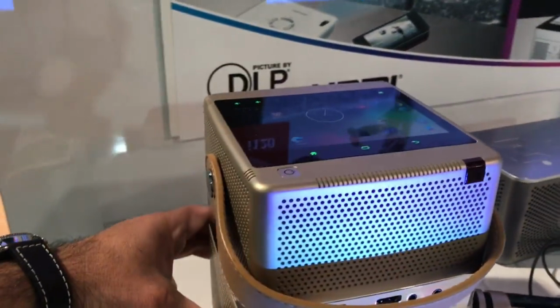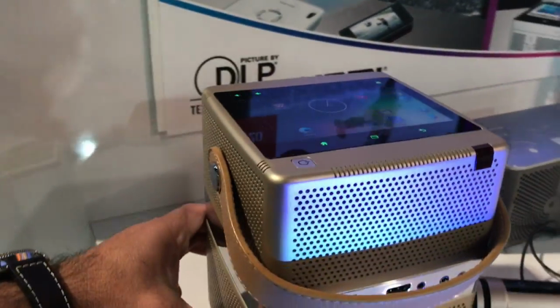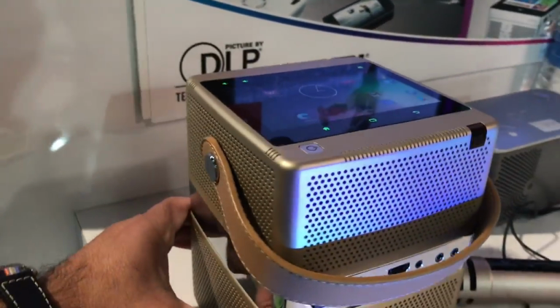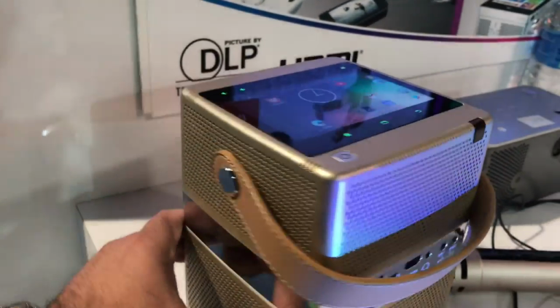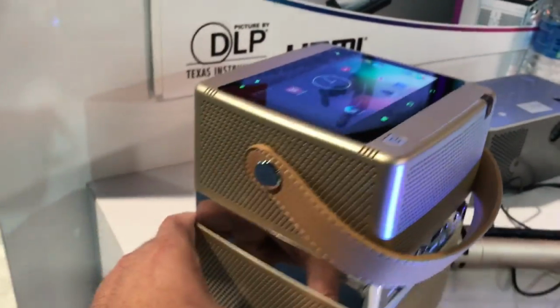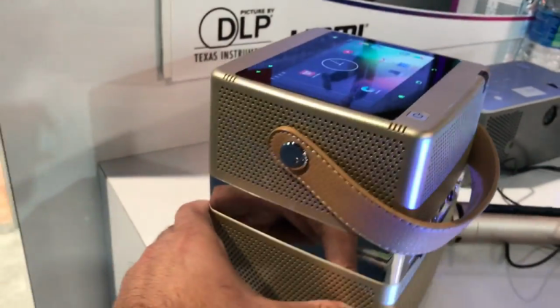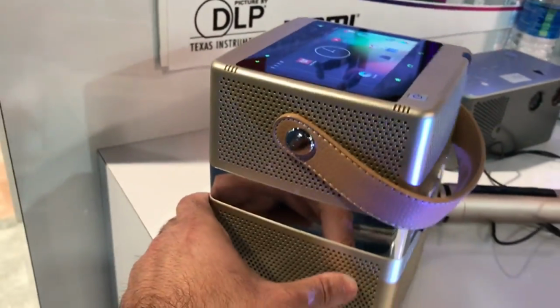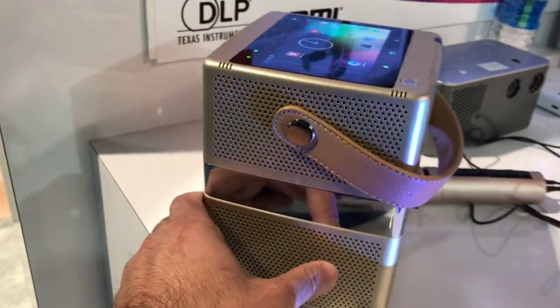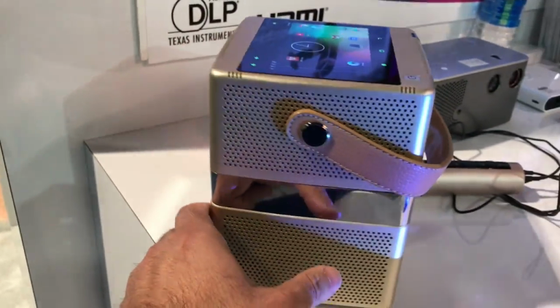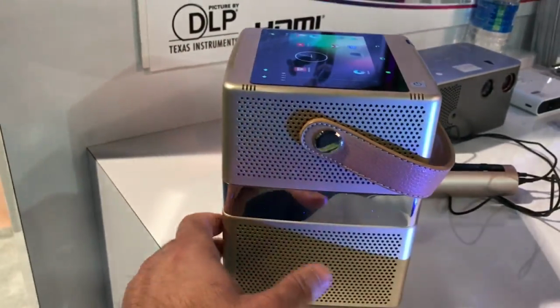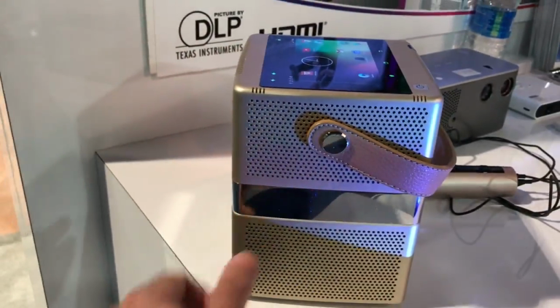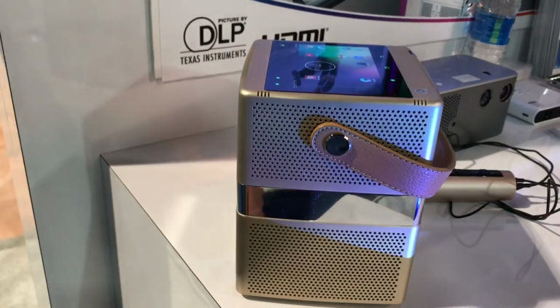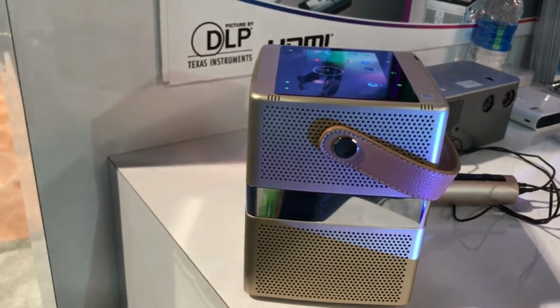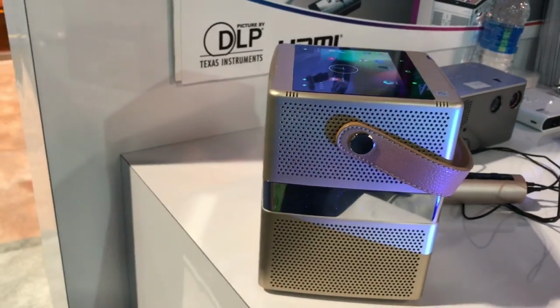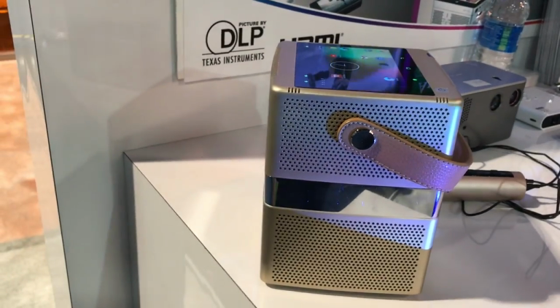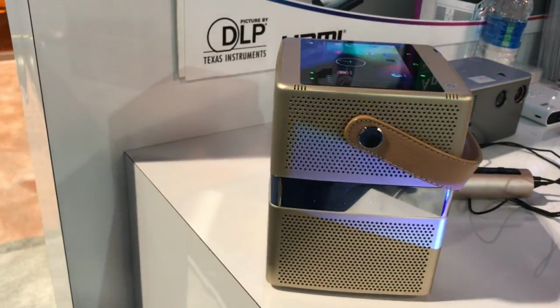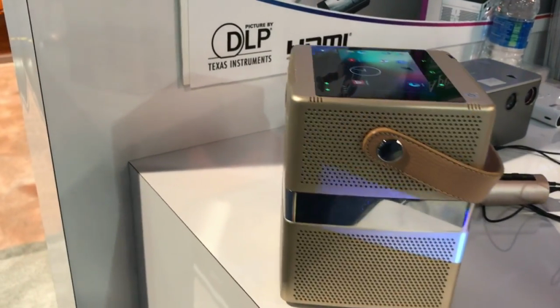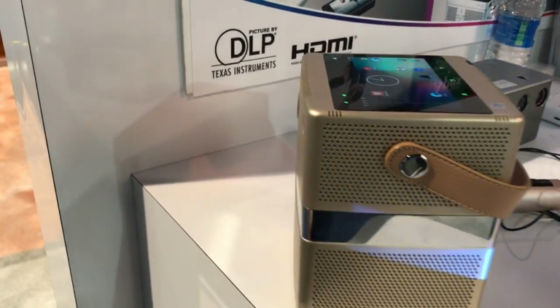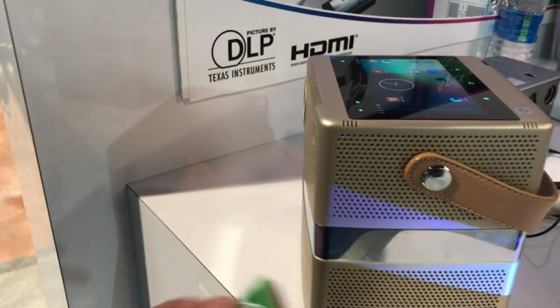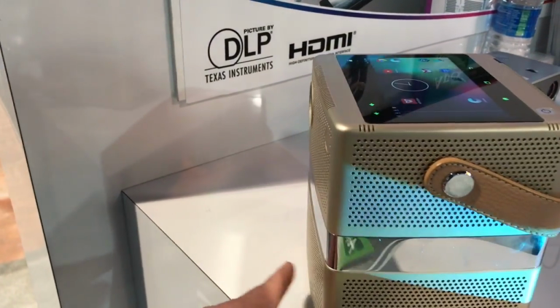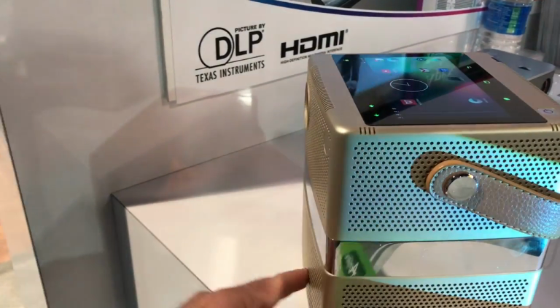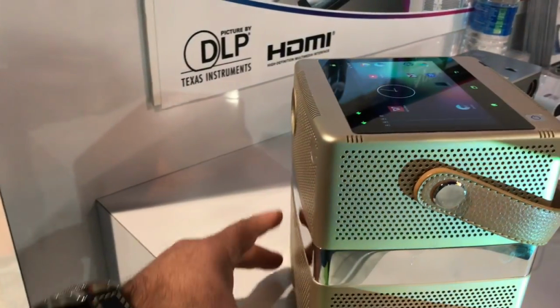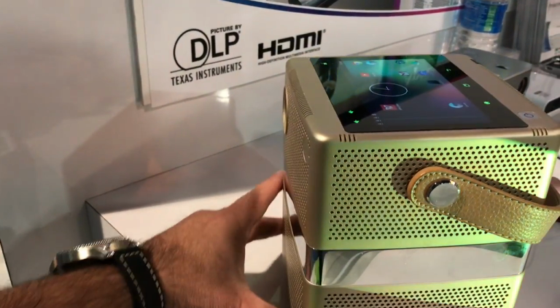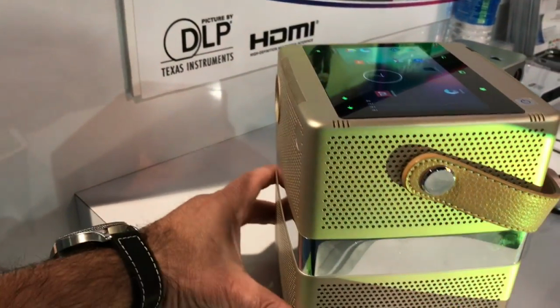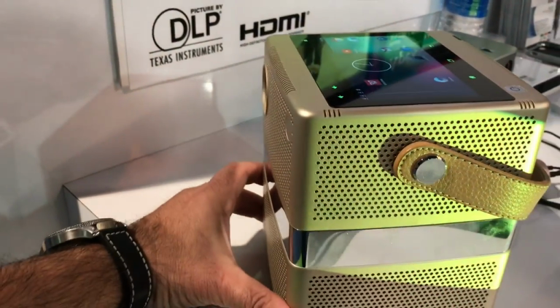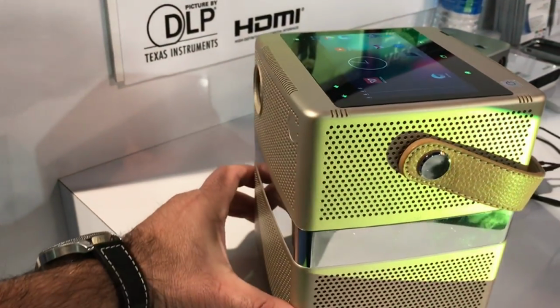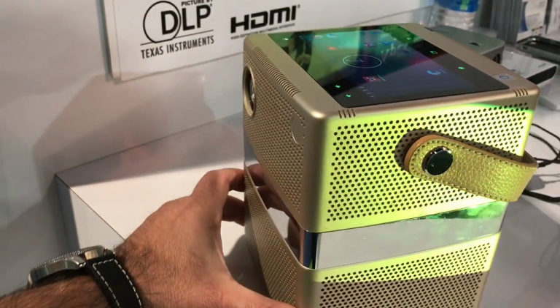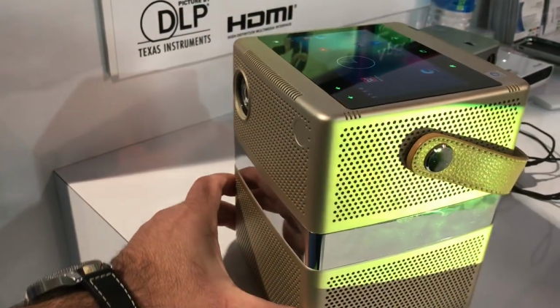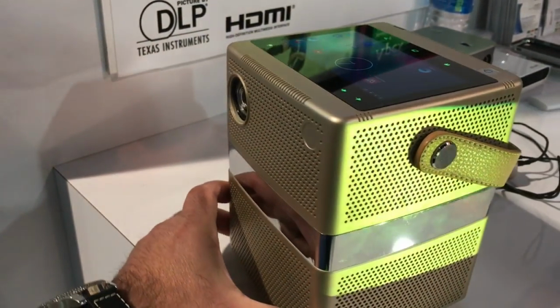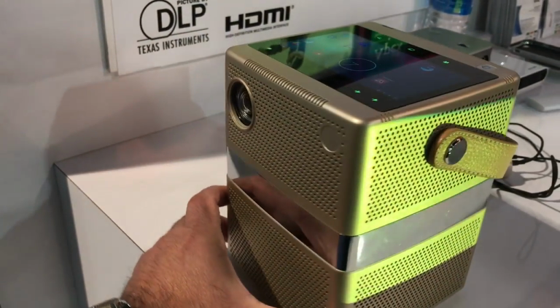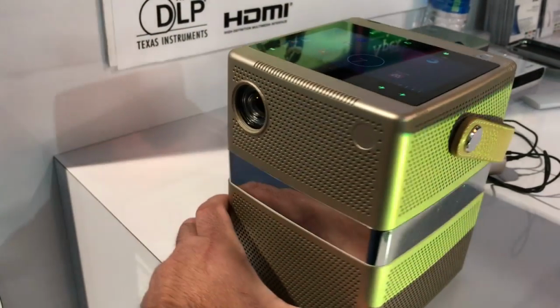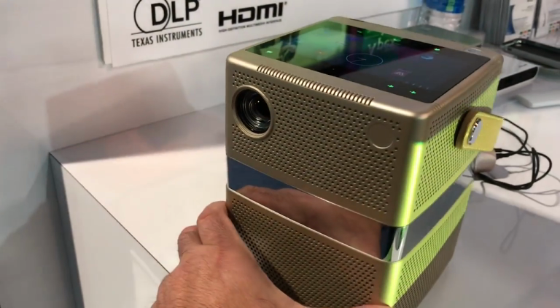This unit, because of all the capabilities that it has from AIP Tech, is going to run $999 USD.